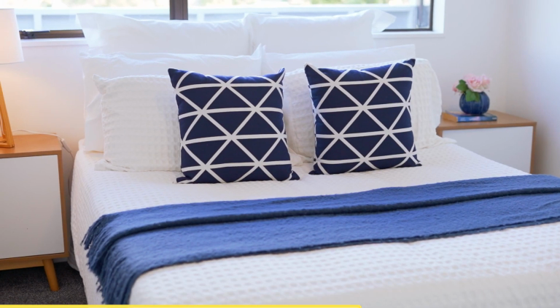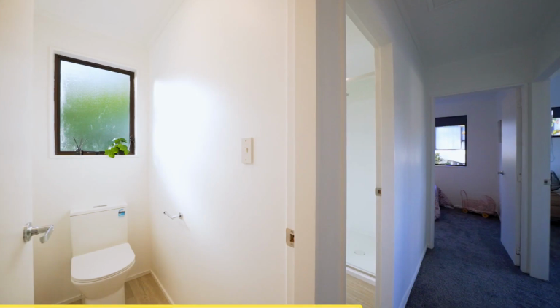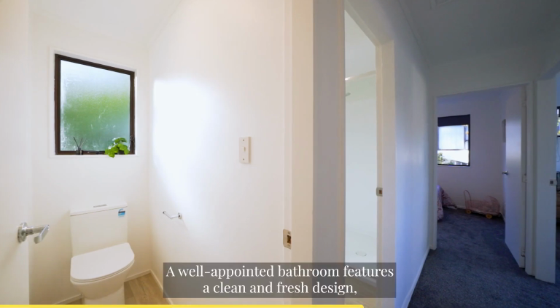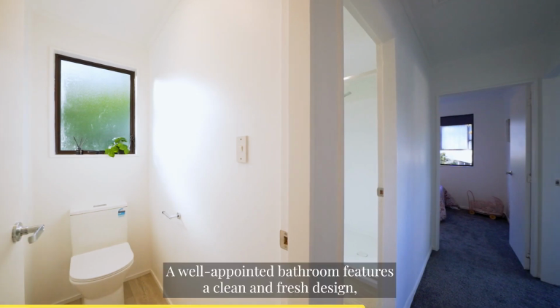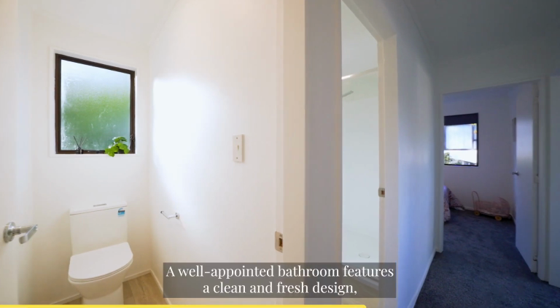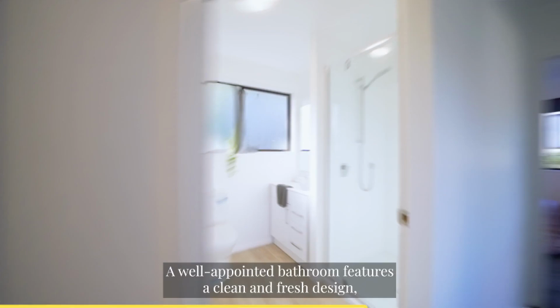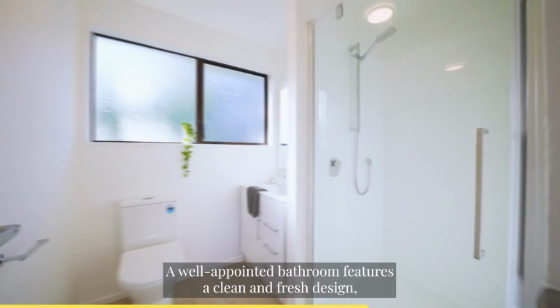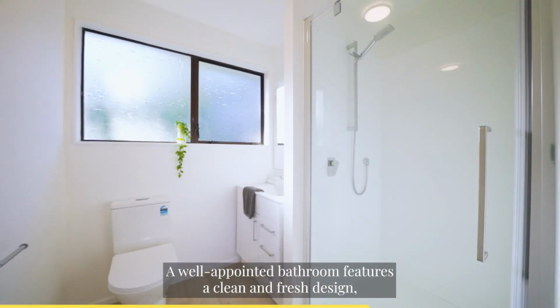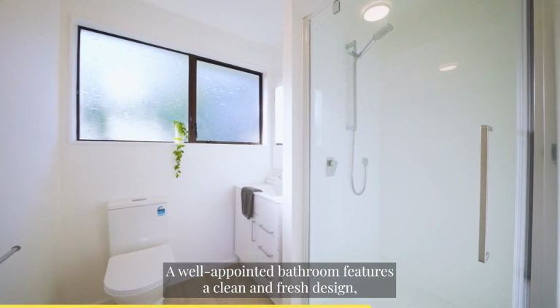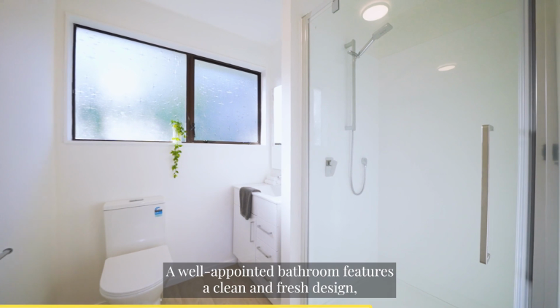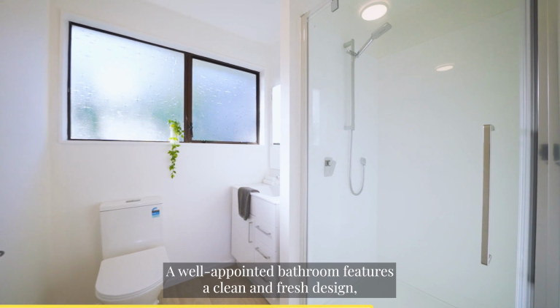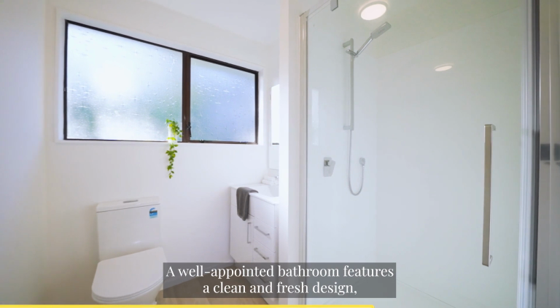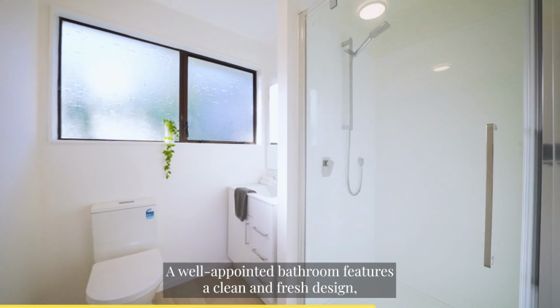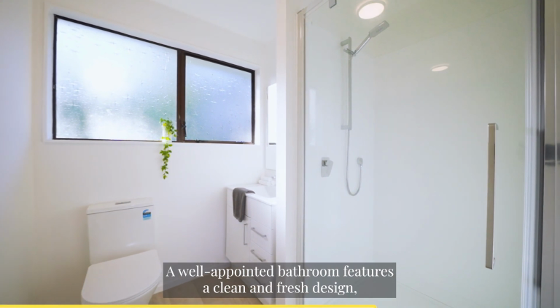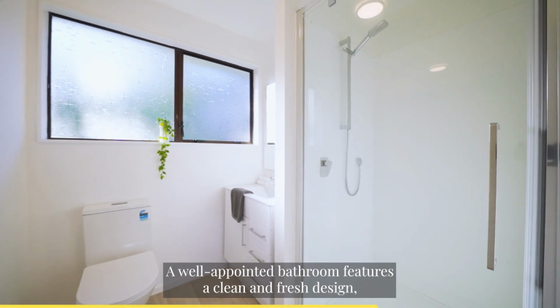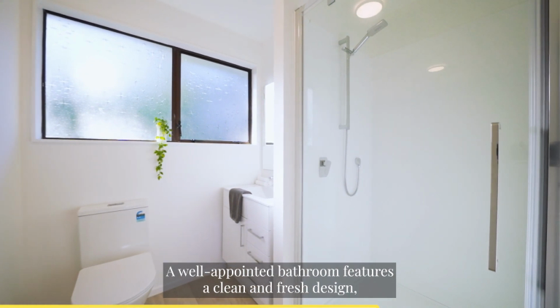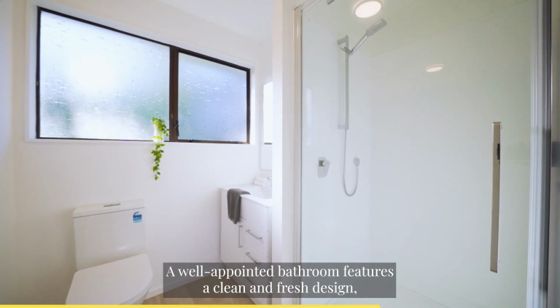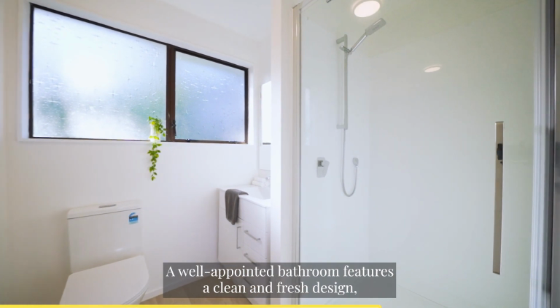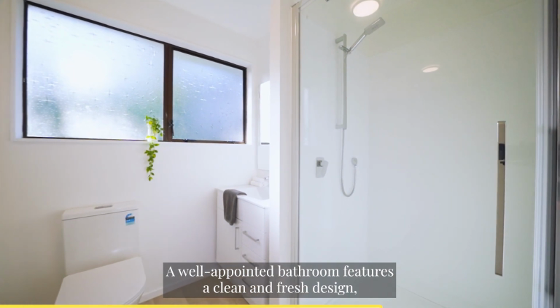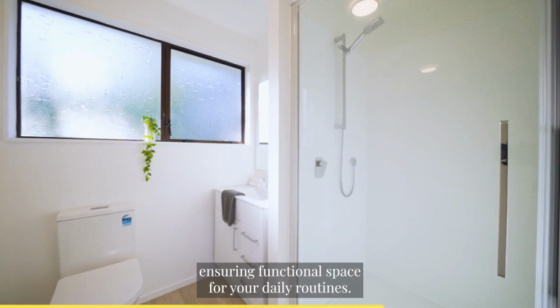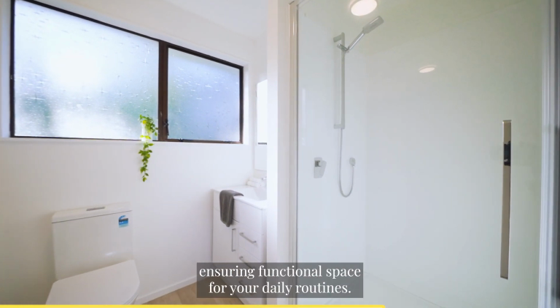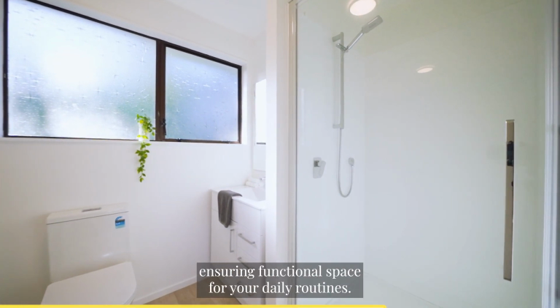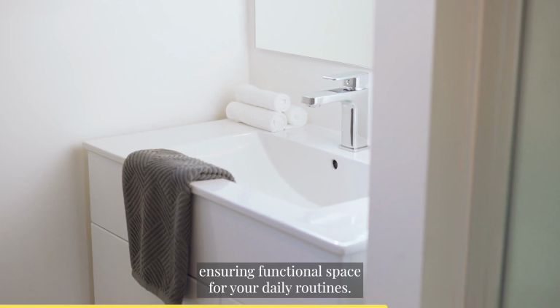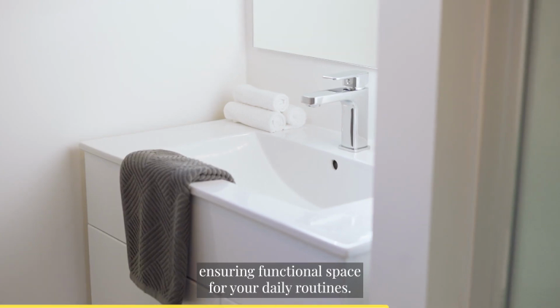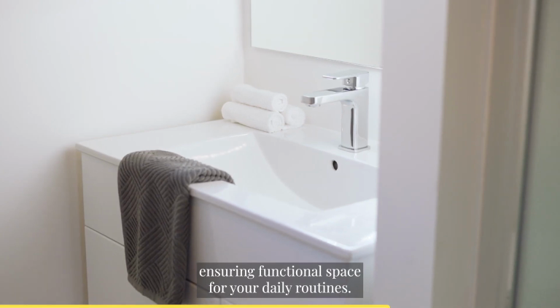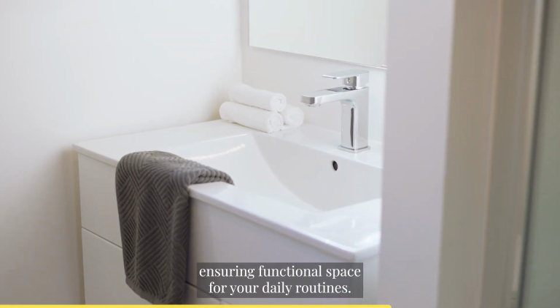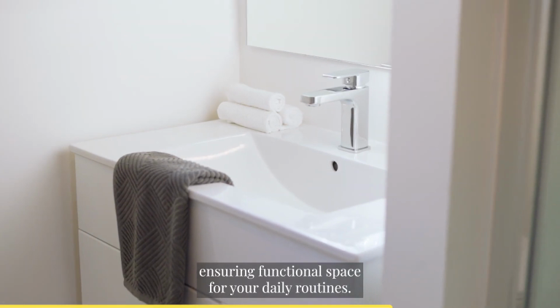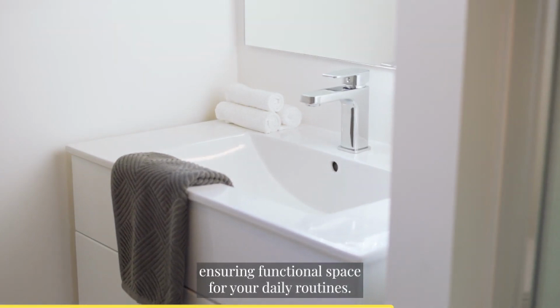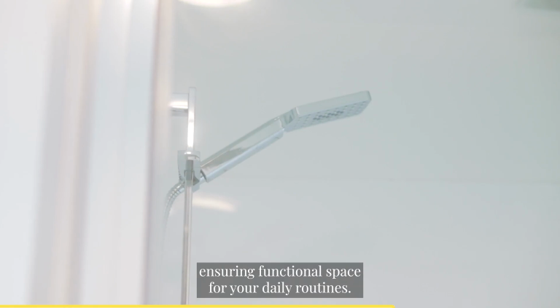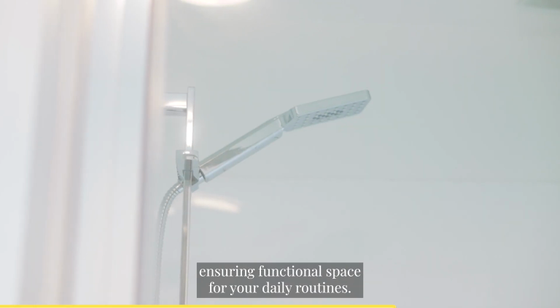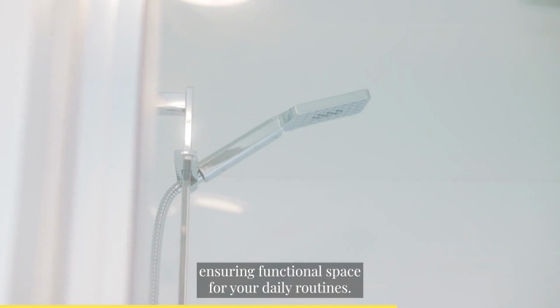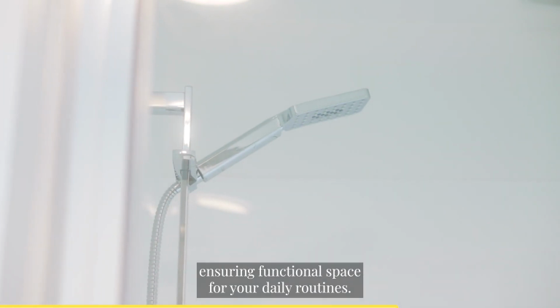A well-appointed bathroom features a clean and fresh design, ensuring functional space for your daily routines.